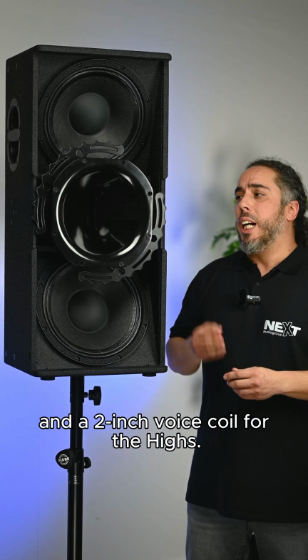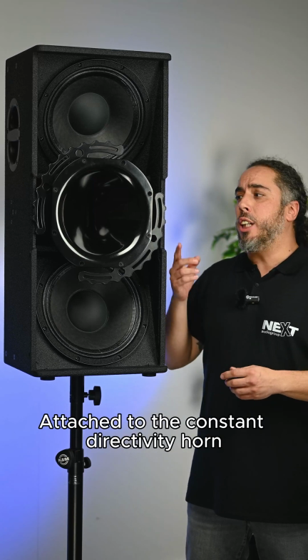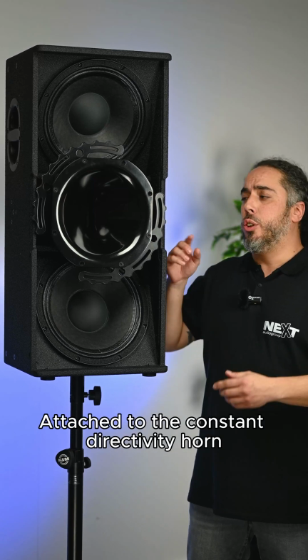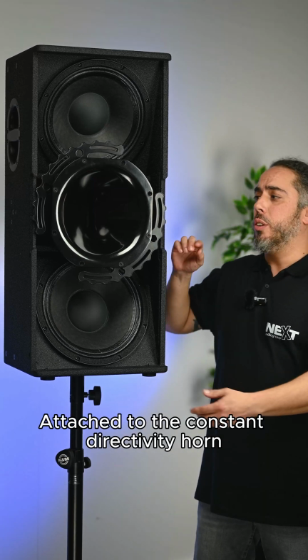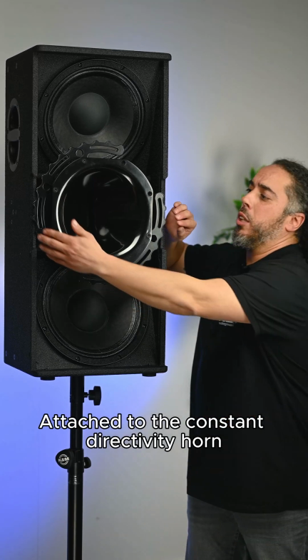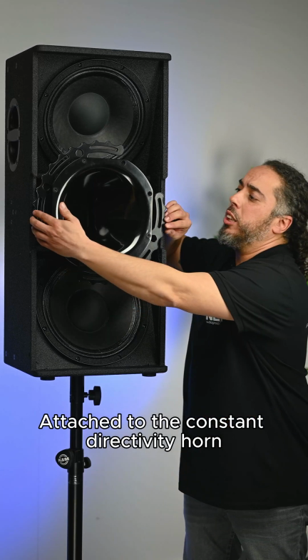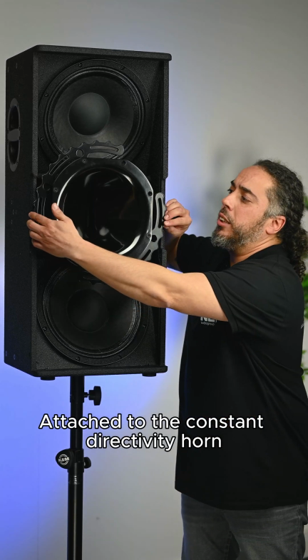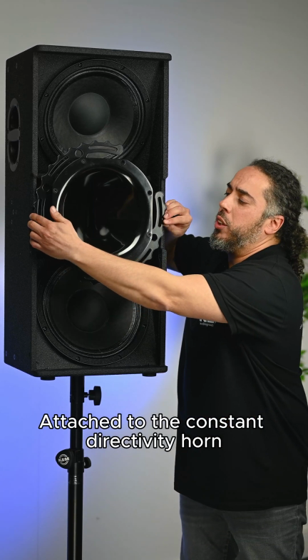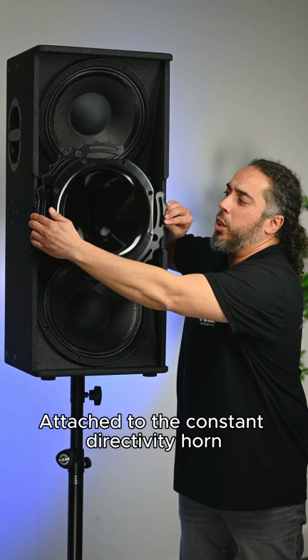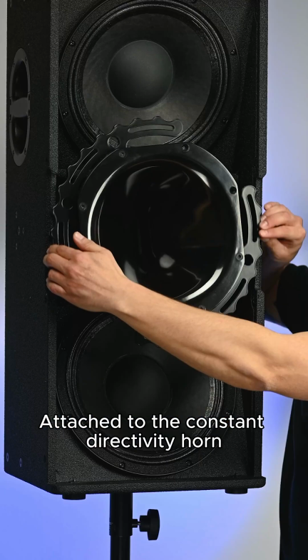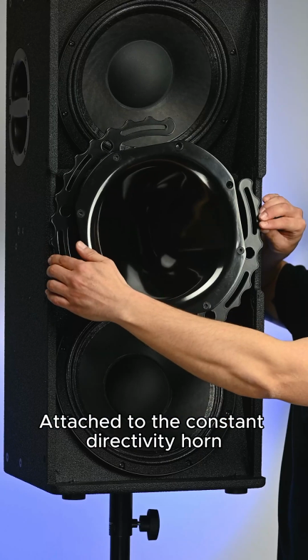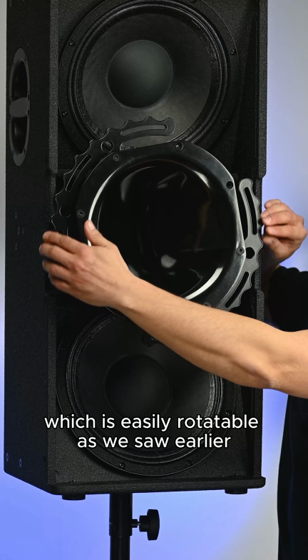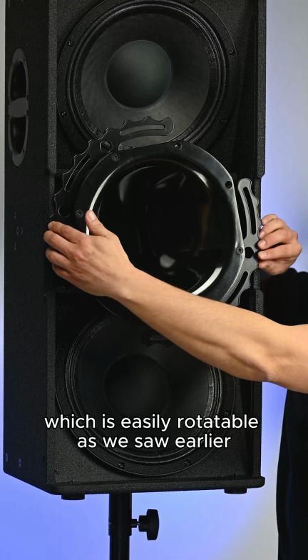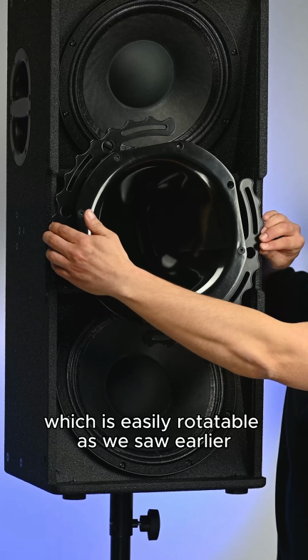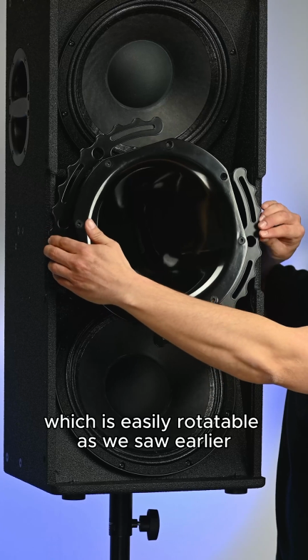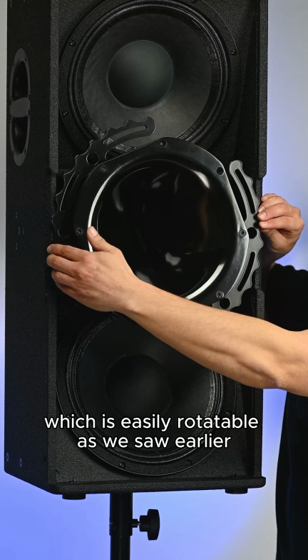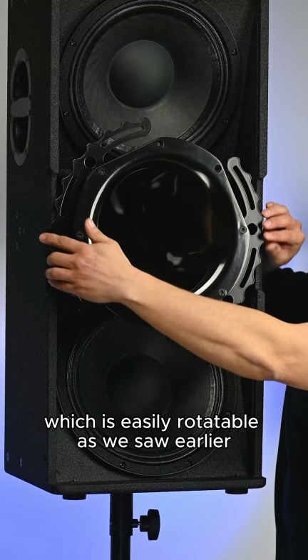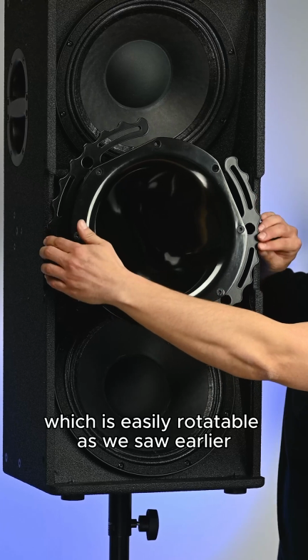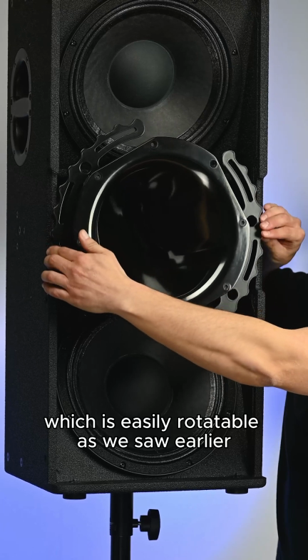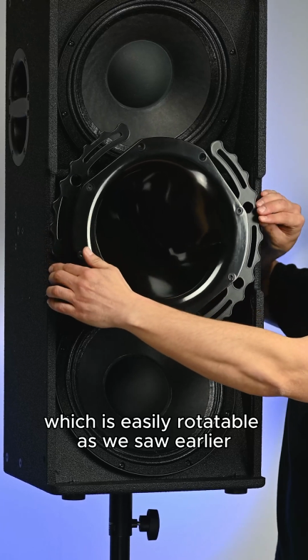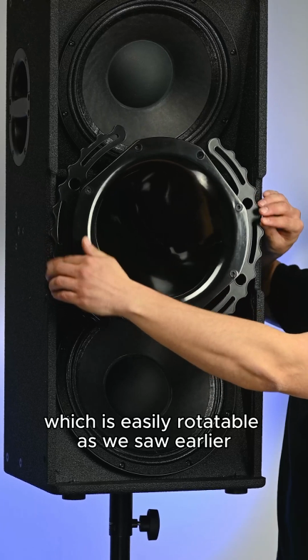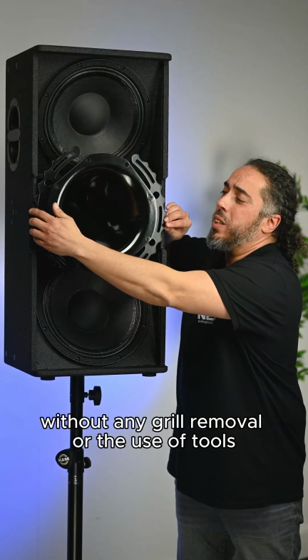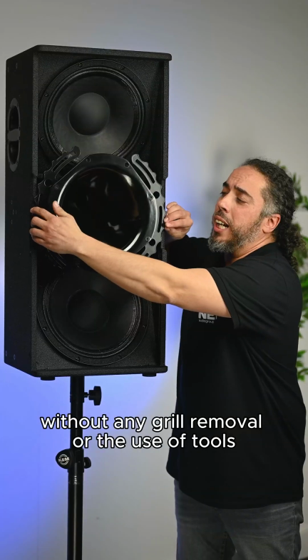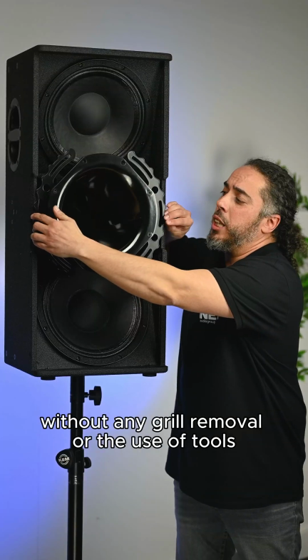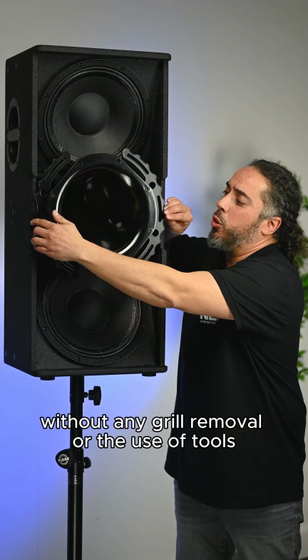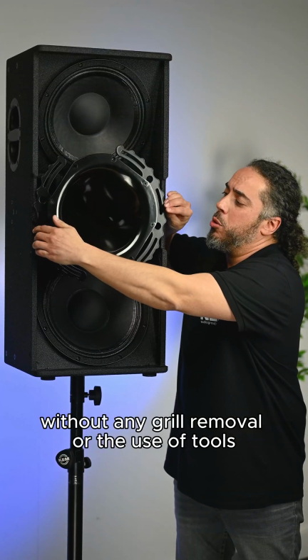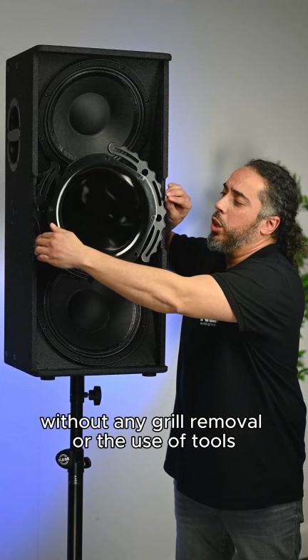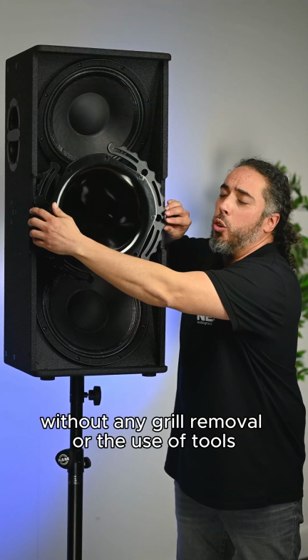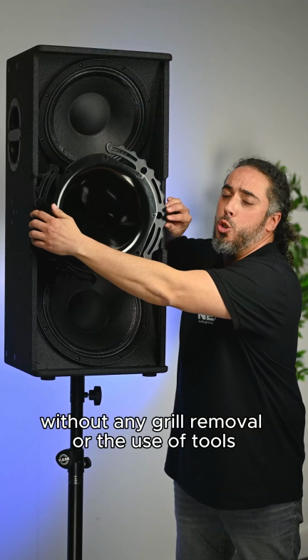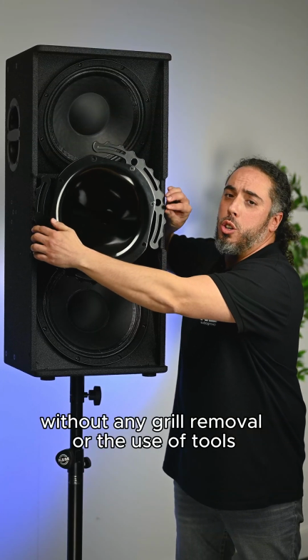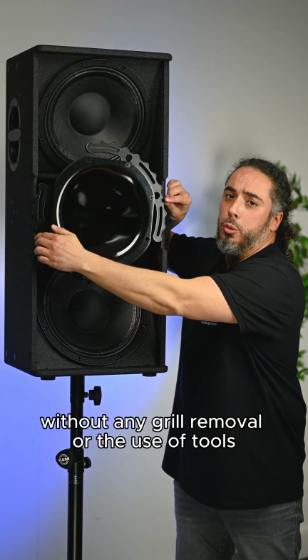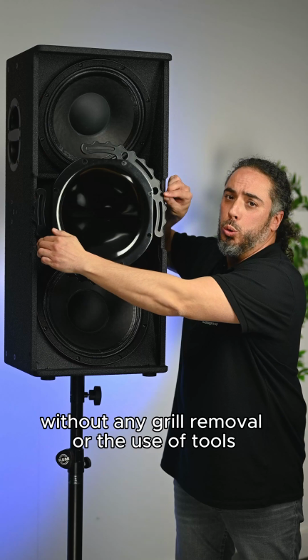Attached to the constant directivity horn, which is easily rotatable as we saw earlier, without any grille removal or the use of tools.